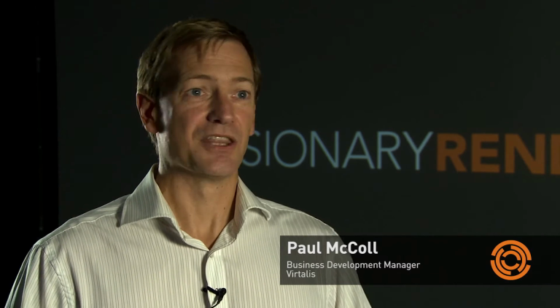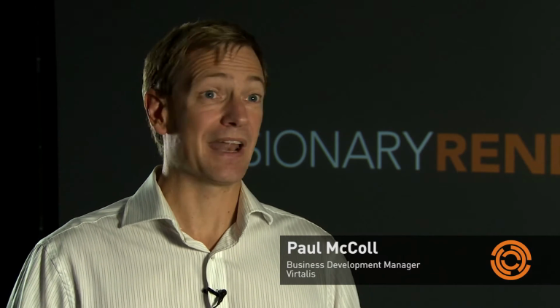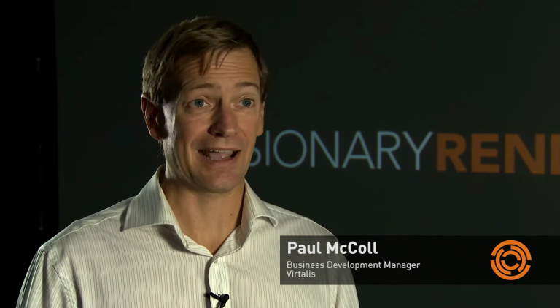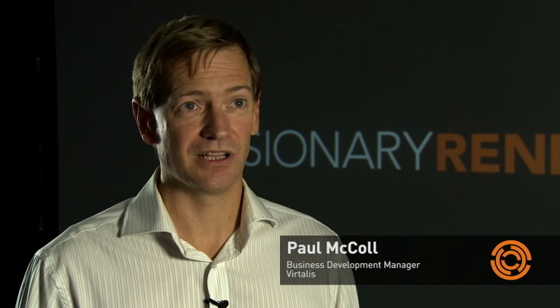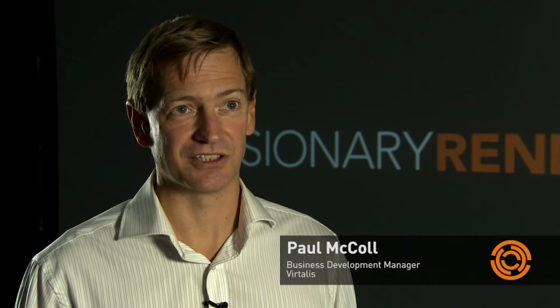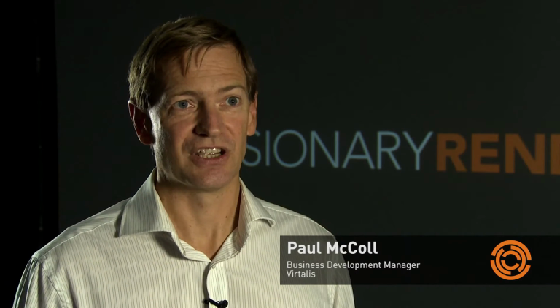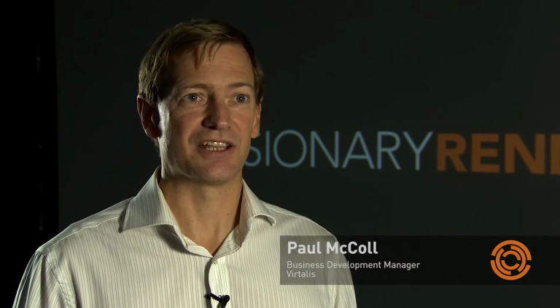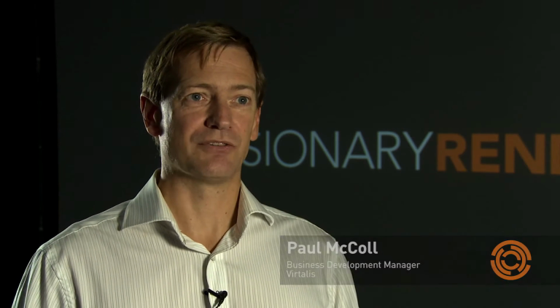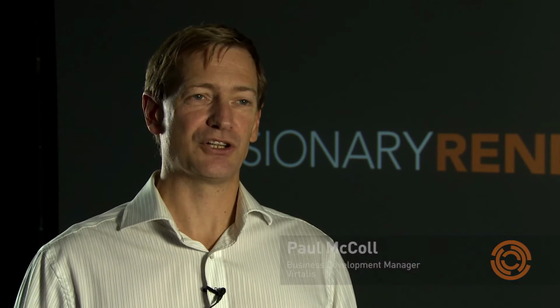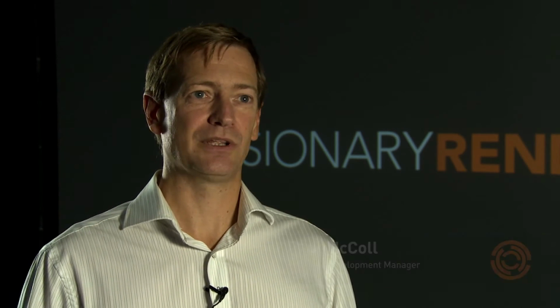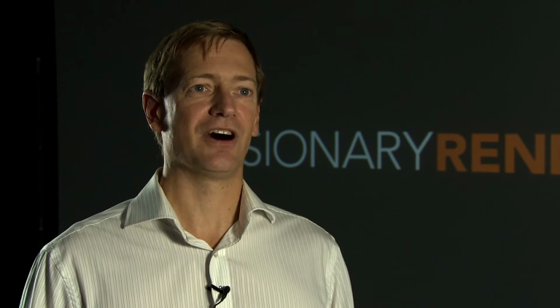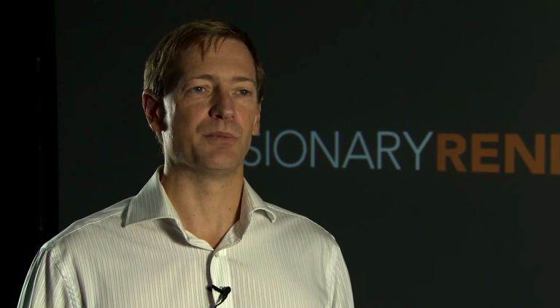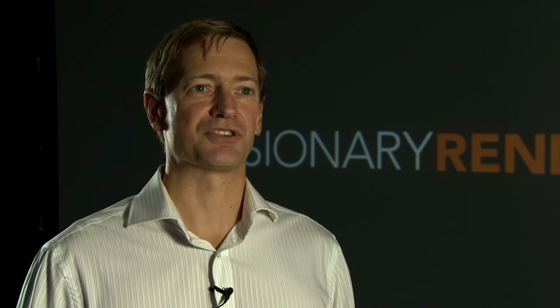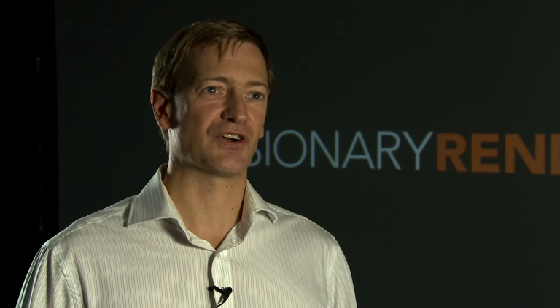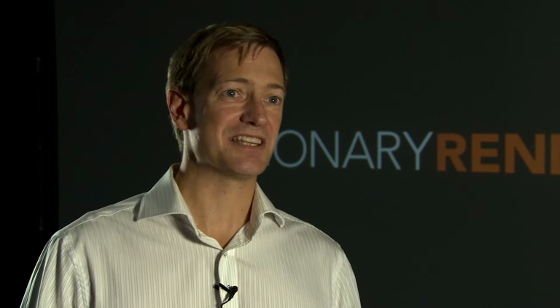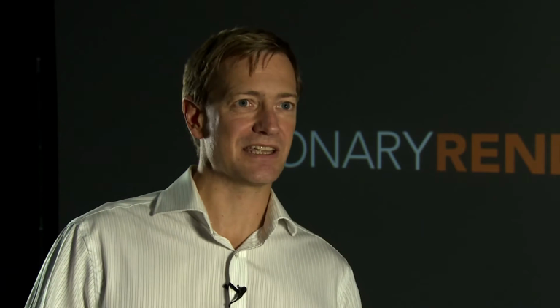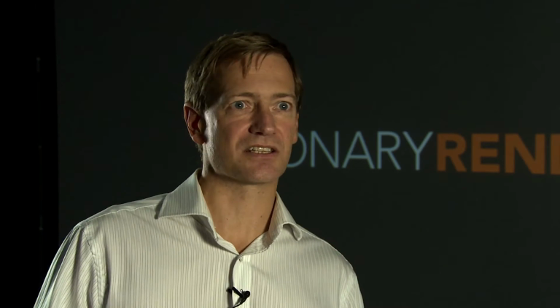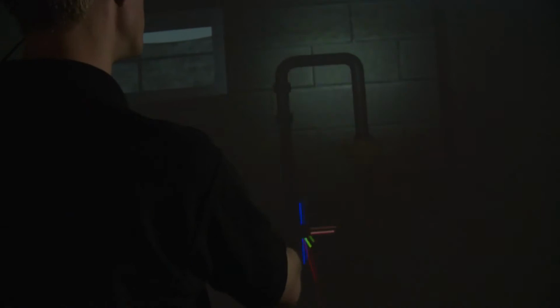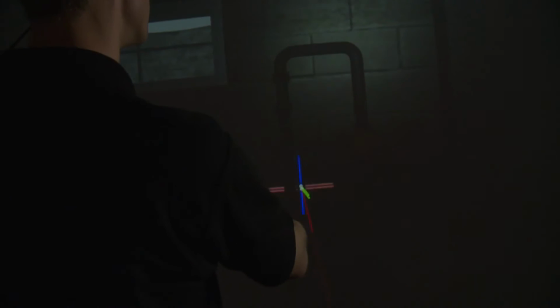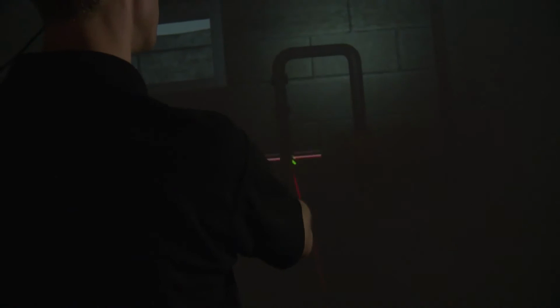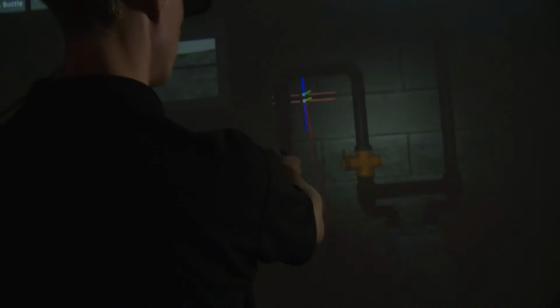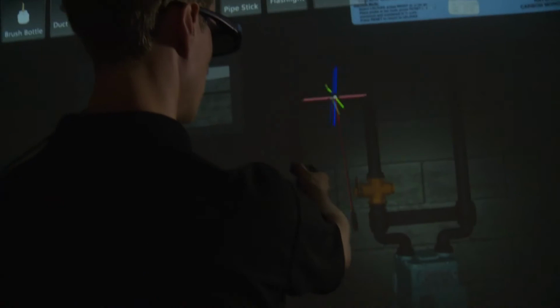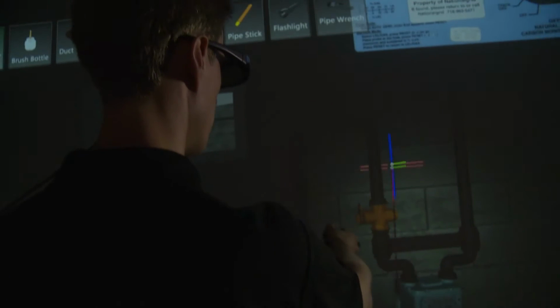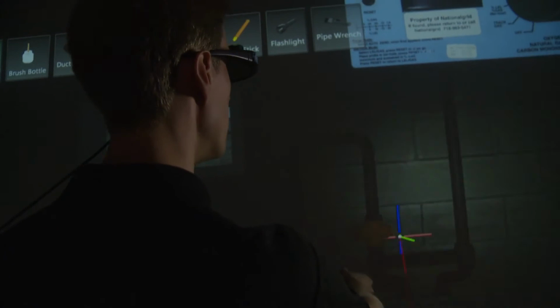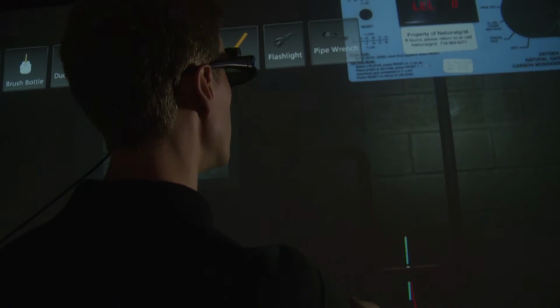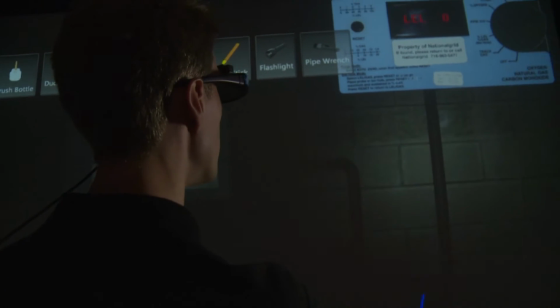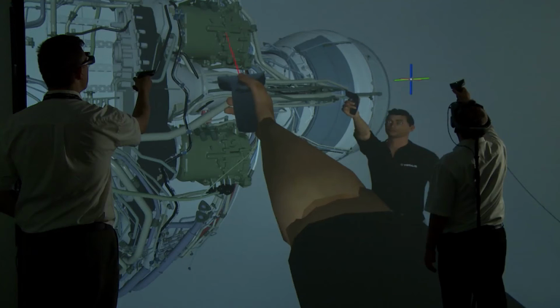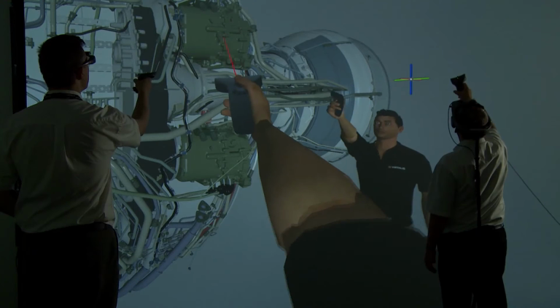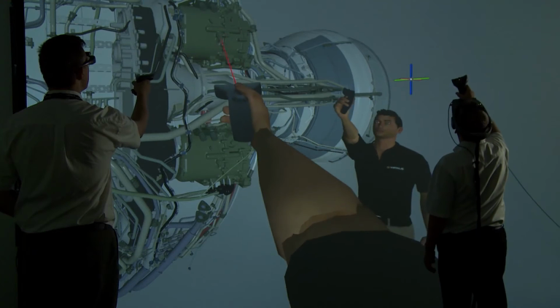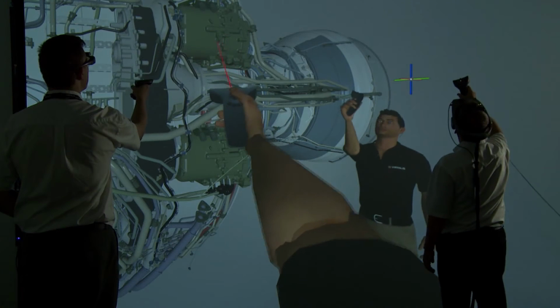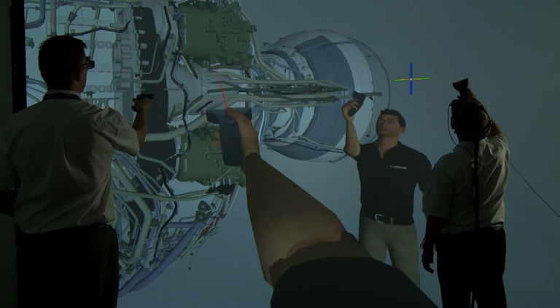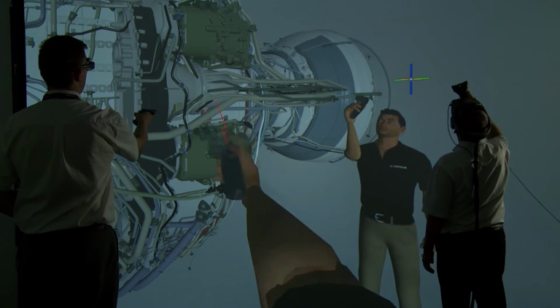Vision Render allows our clients to import their own data, no matter how large, into a virtual environment, to create scenes like training scenarios, like maintenance run-throughs, or design reviews.